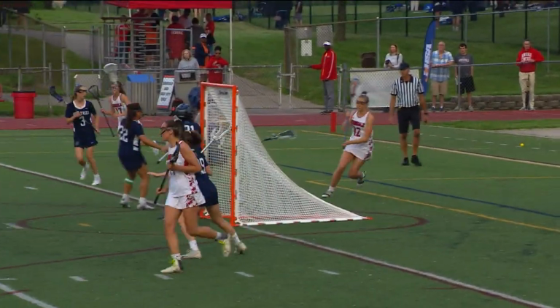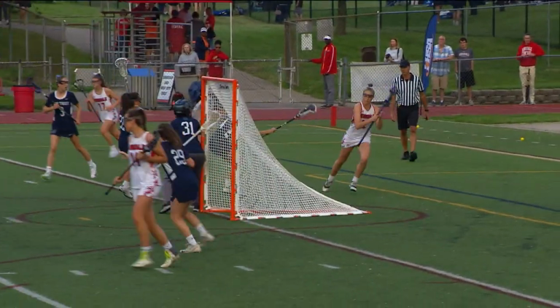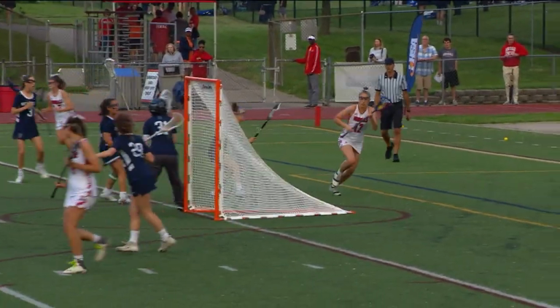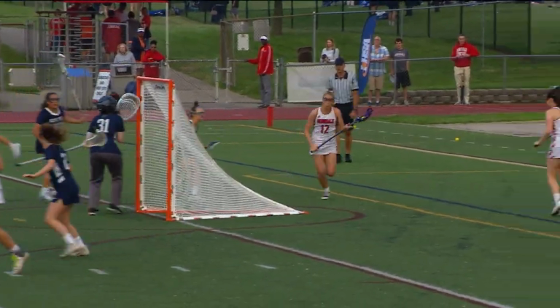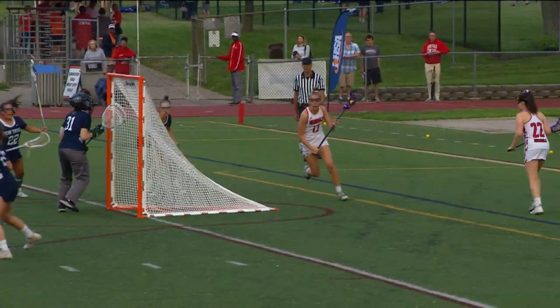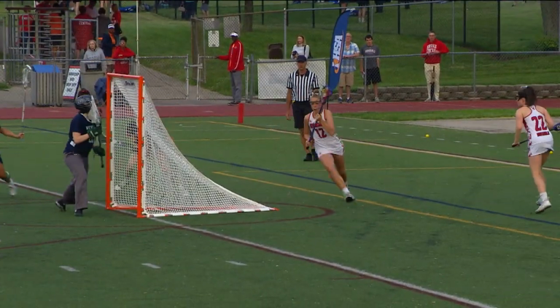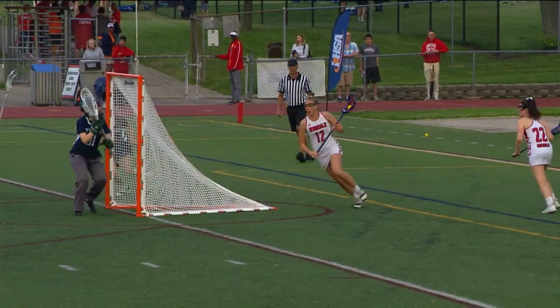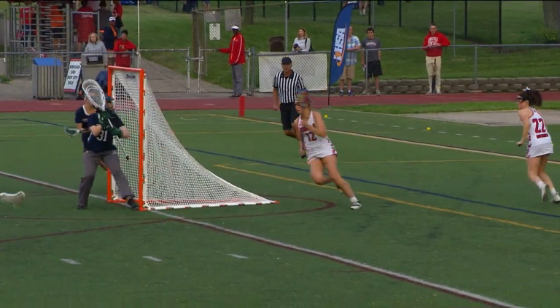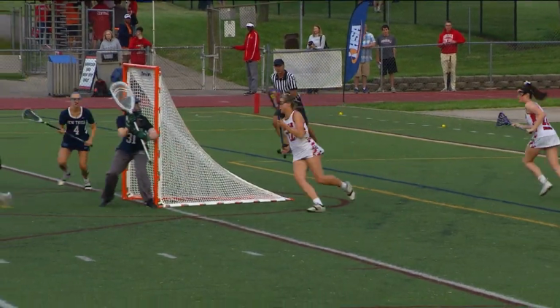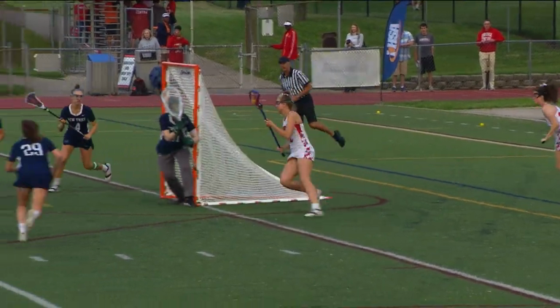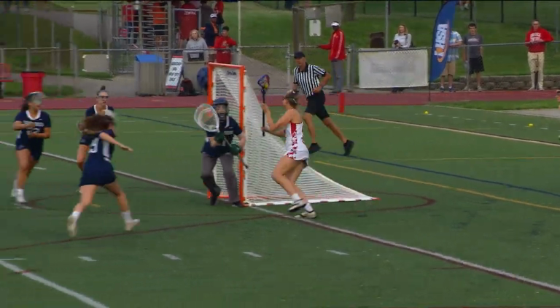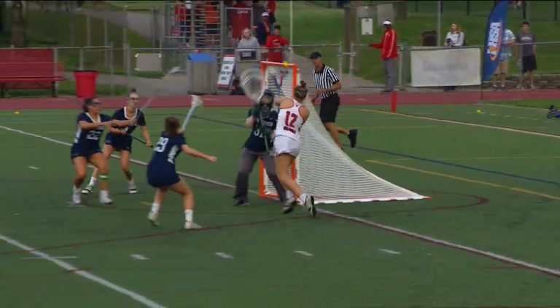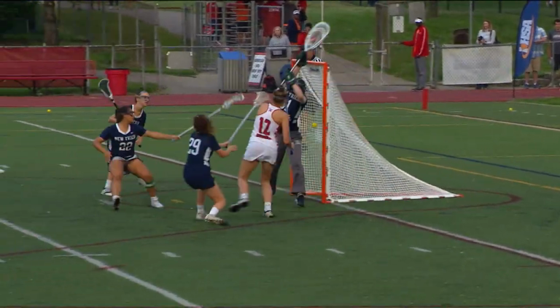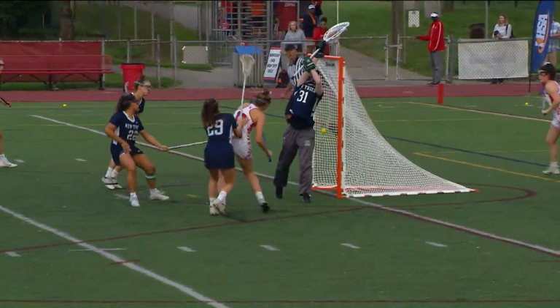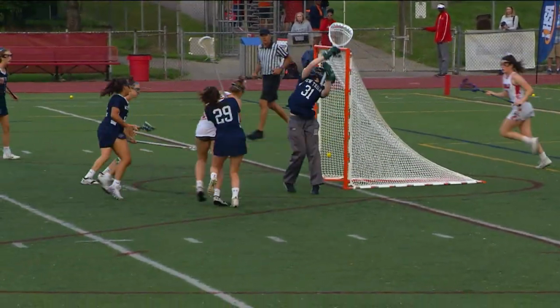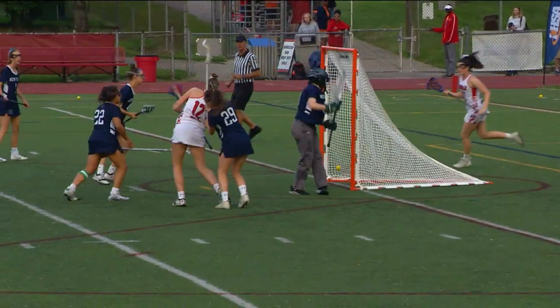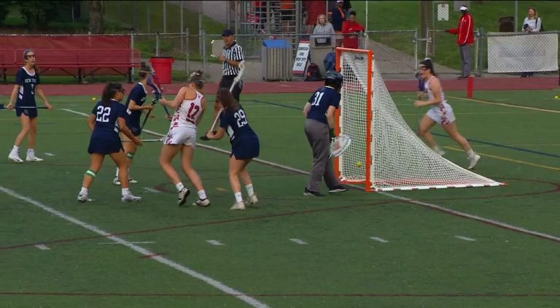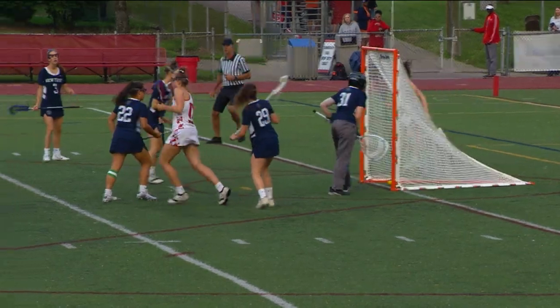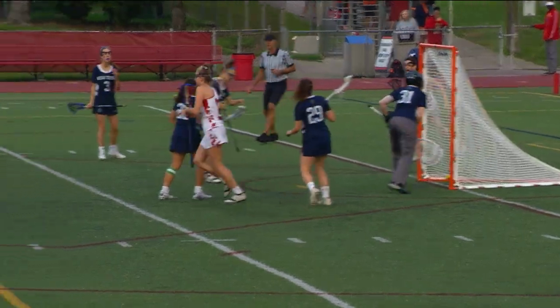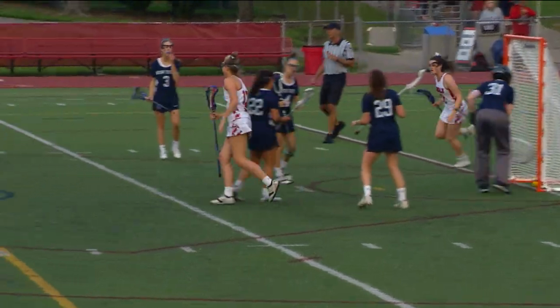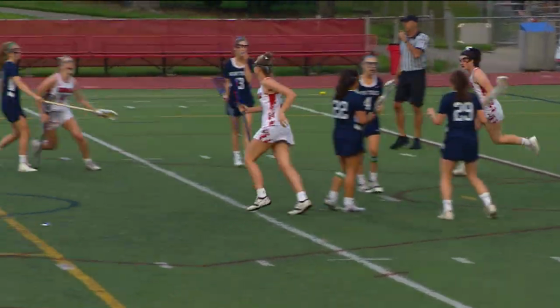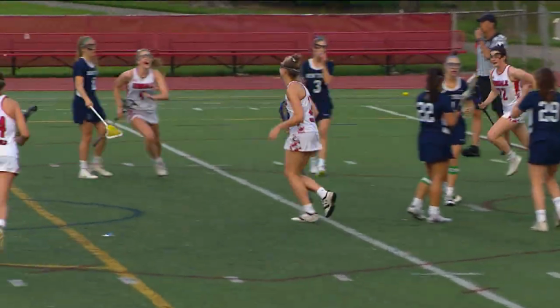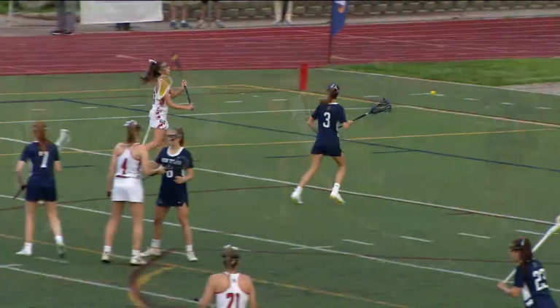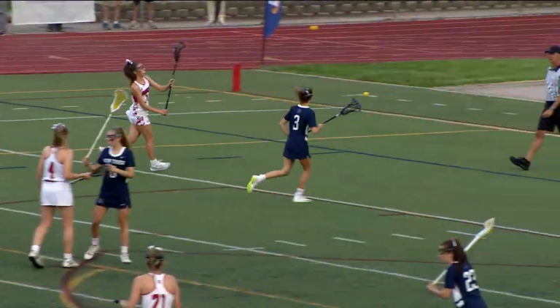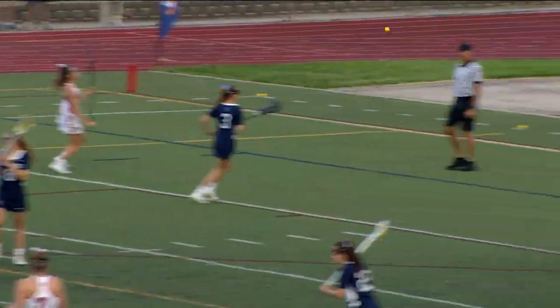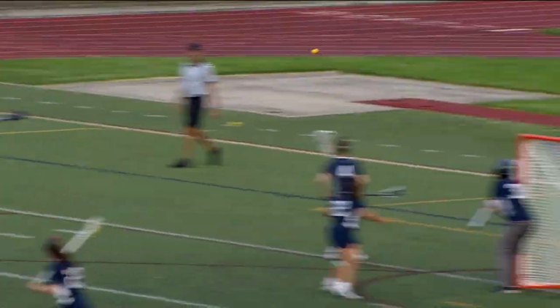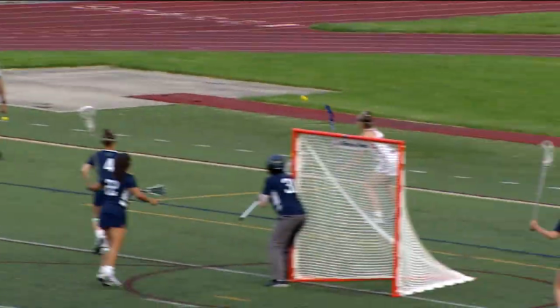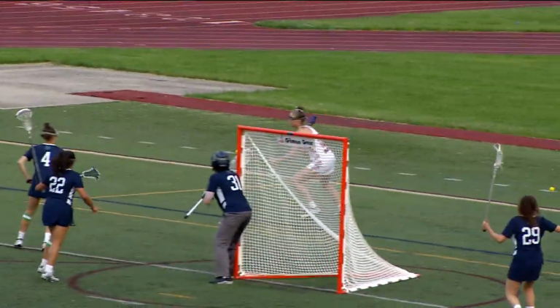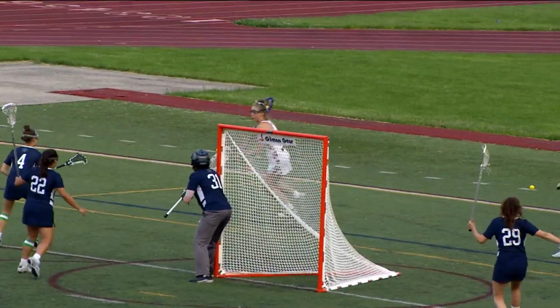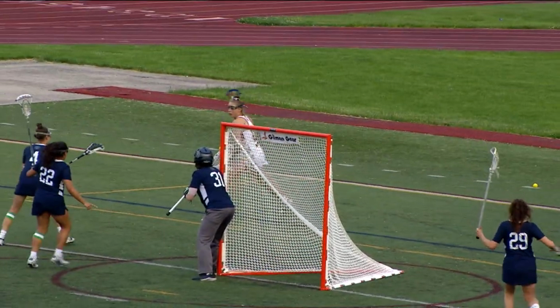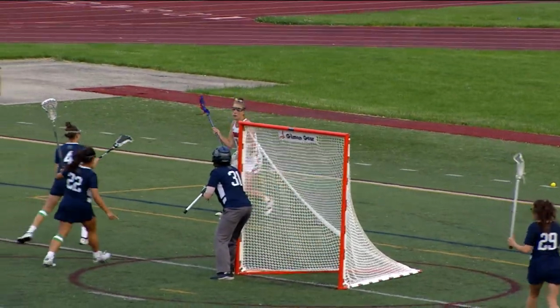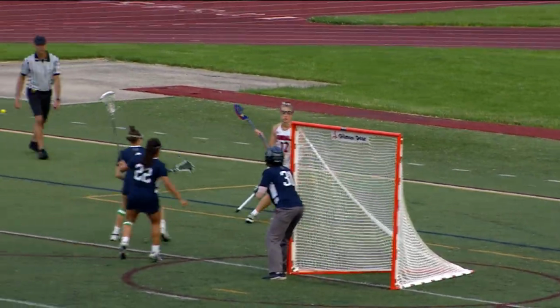Let's take another look at it here. She comes to the near side of the goal, fires it in, and we're tied at 1.